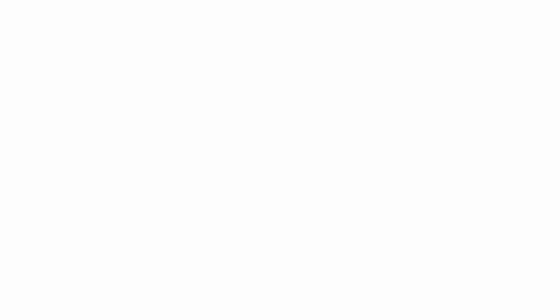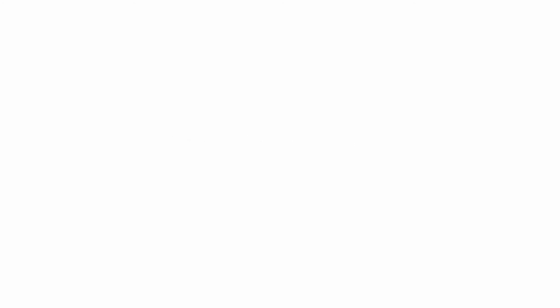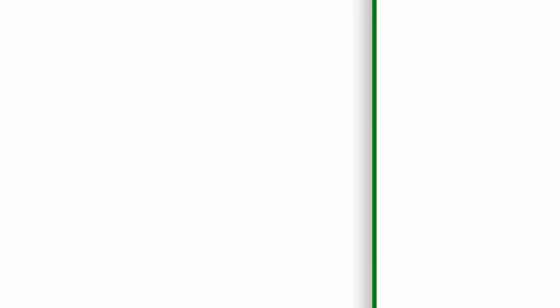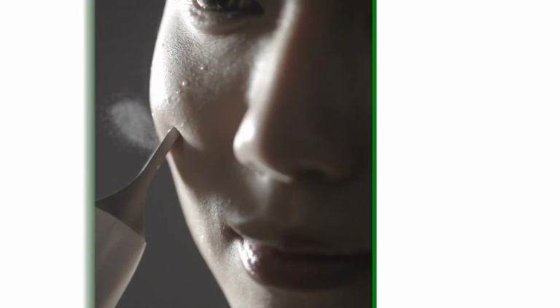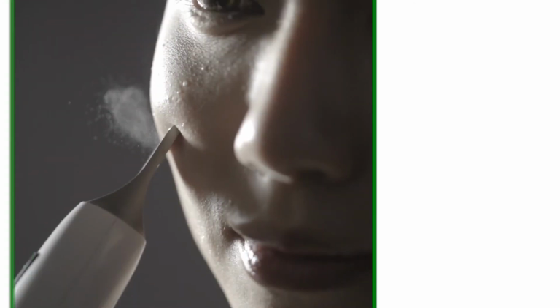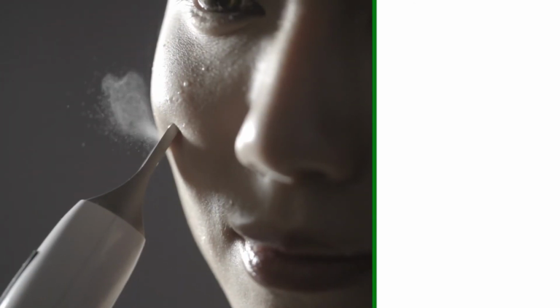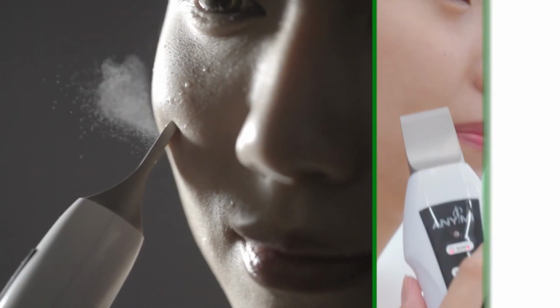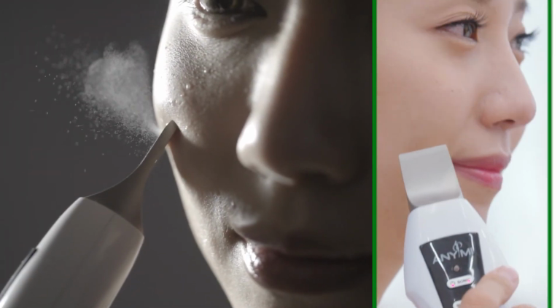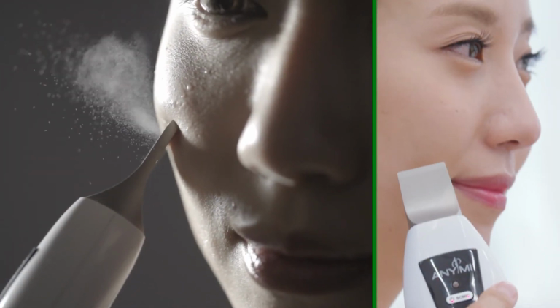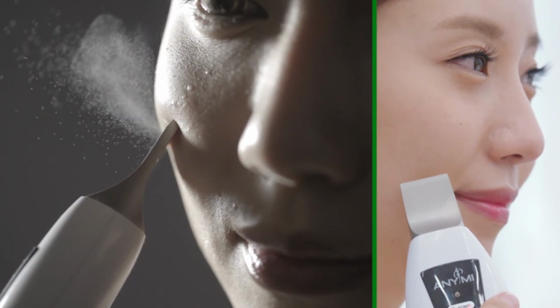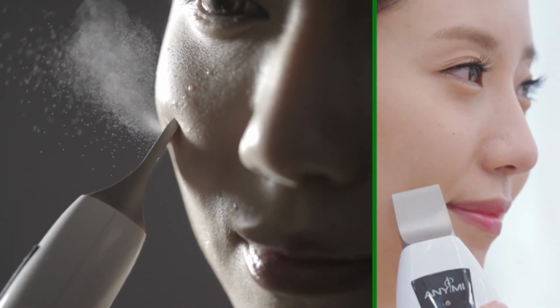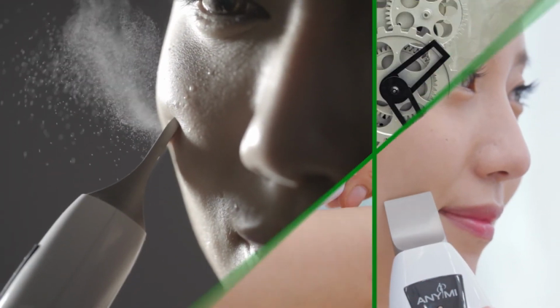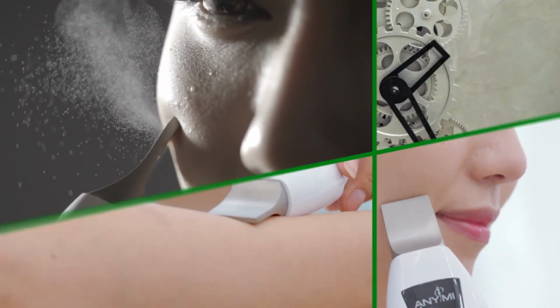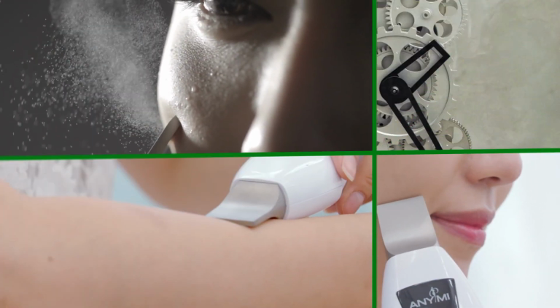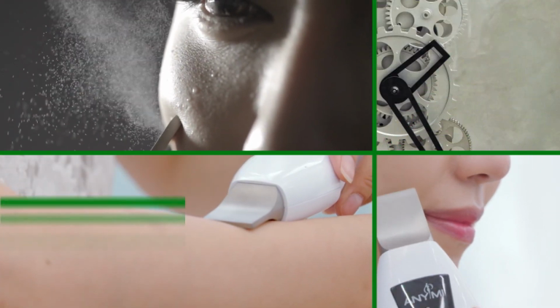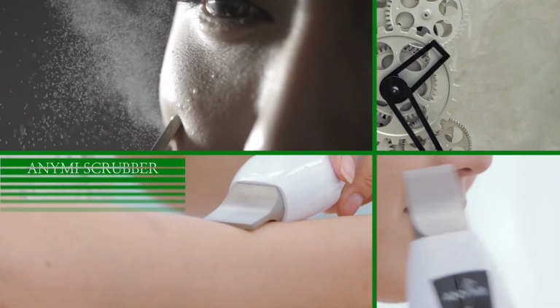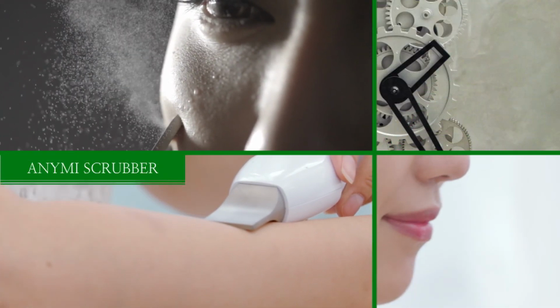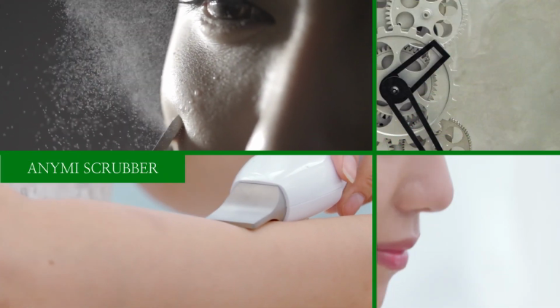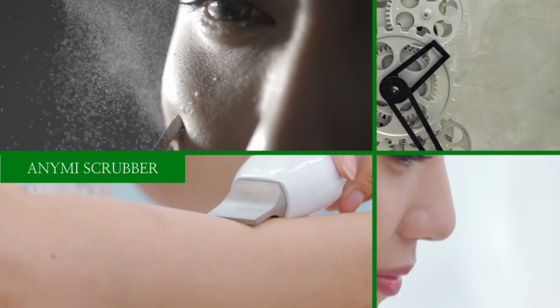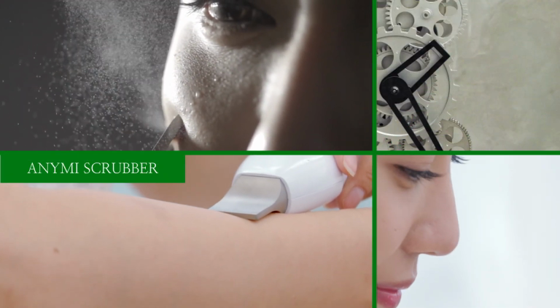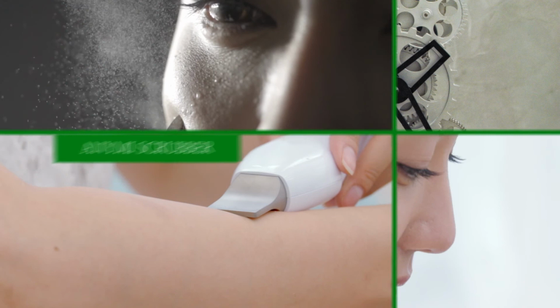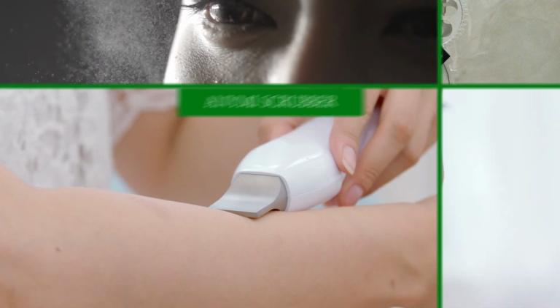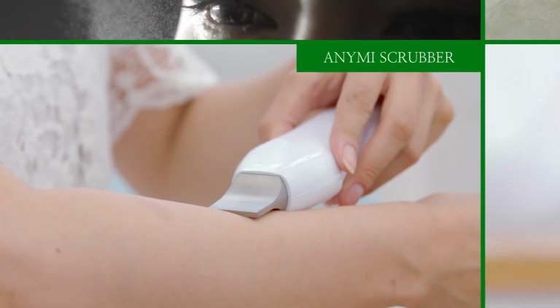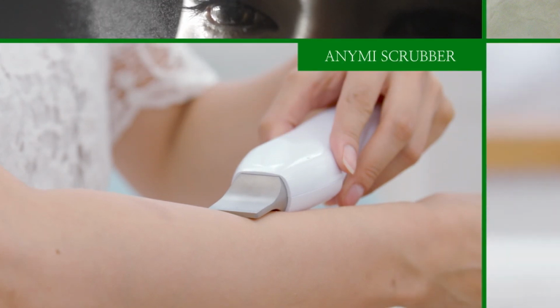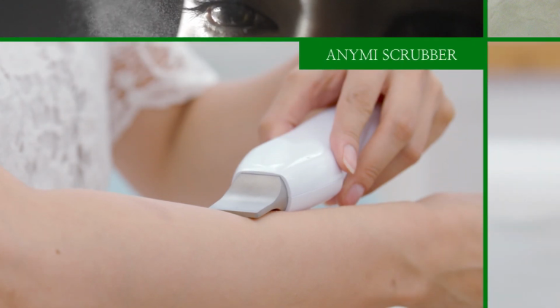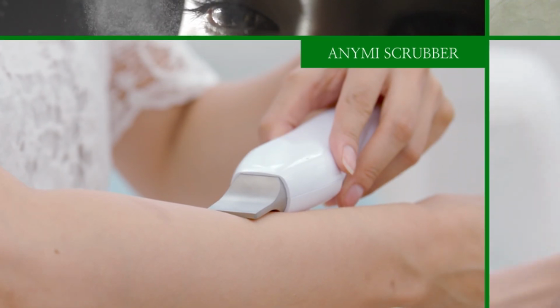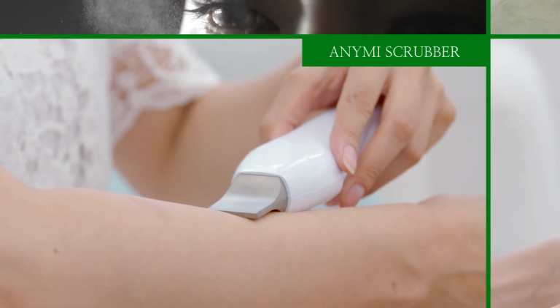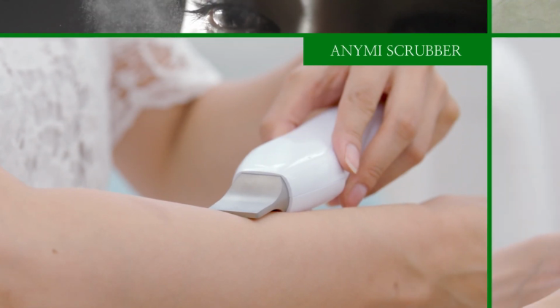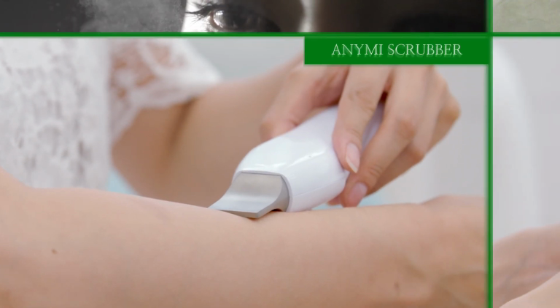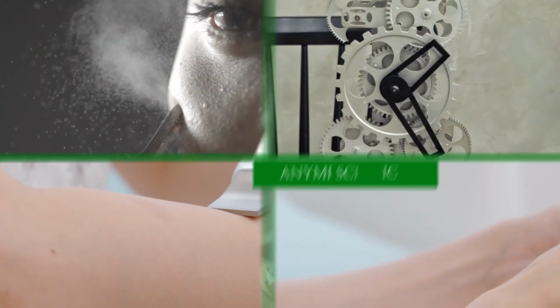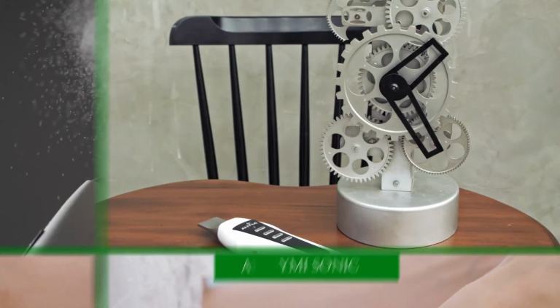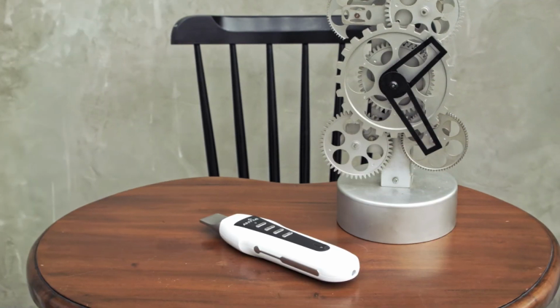It is small and cute yet sturdy and powerful. Anami Scrubber — easy to carry around anywhere, anytime.